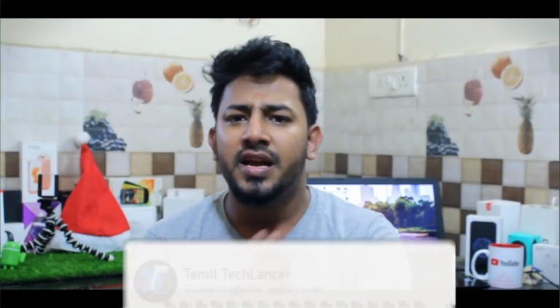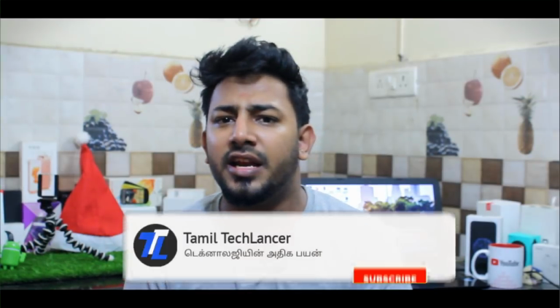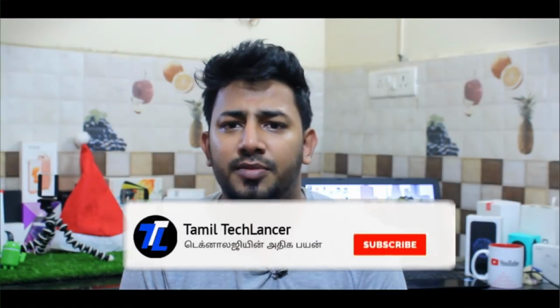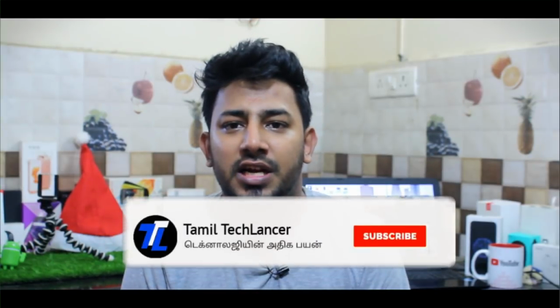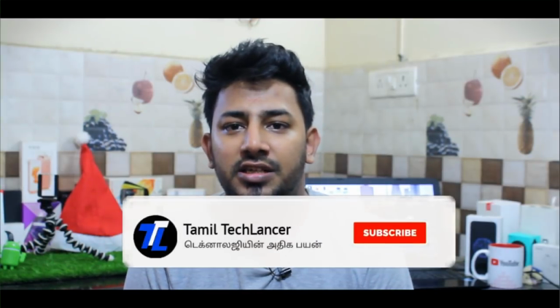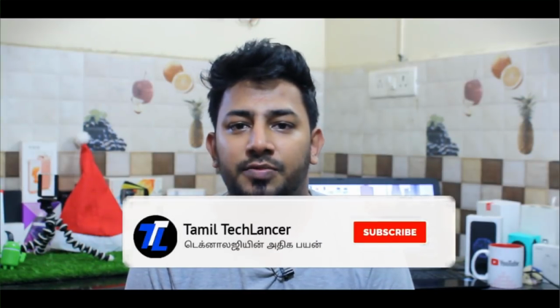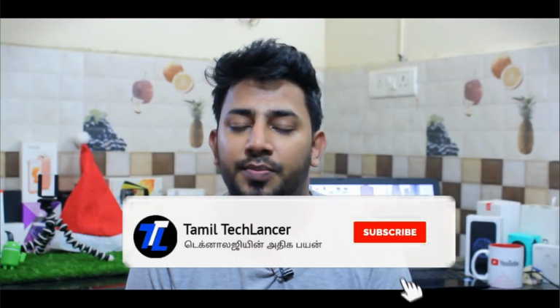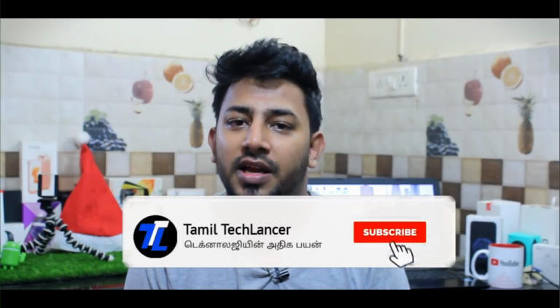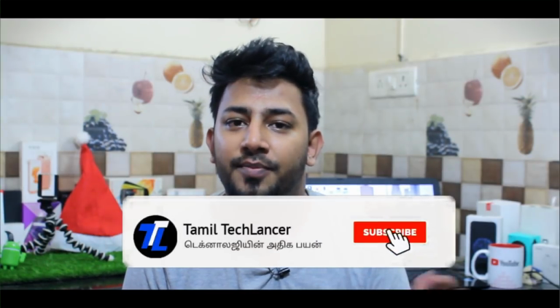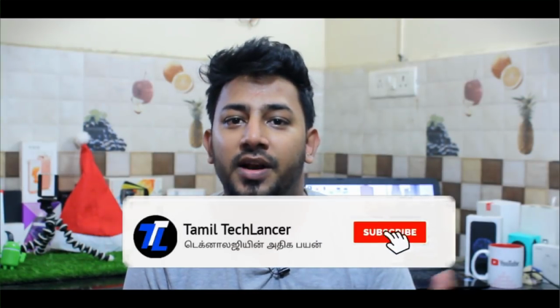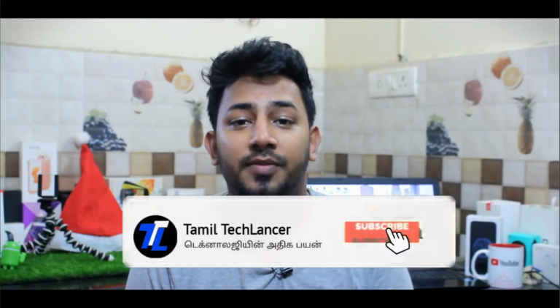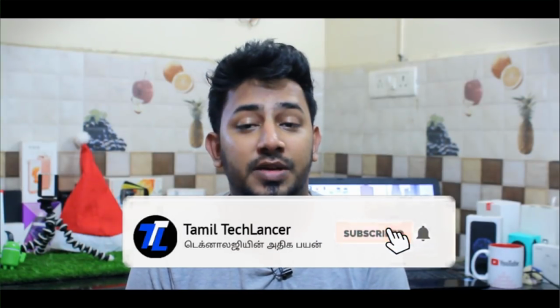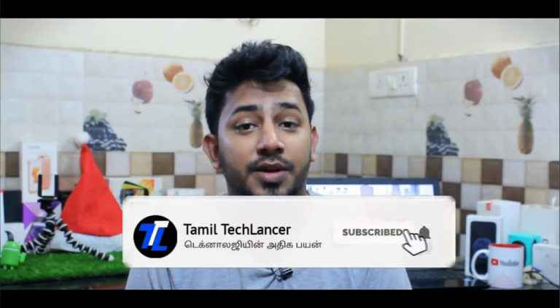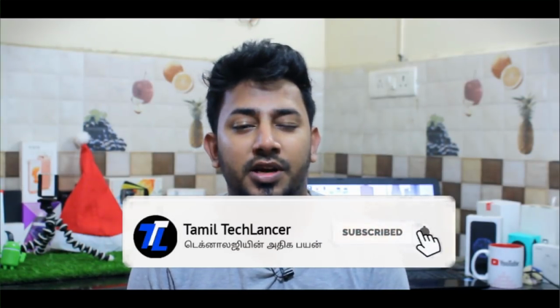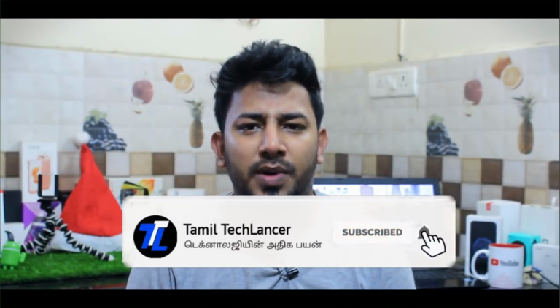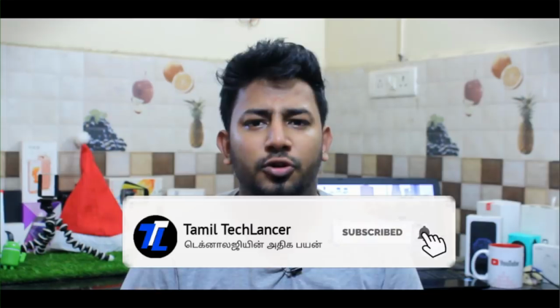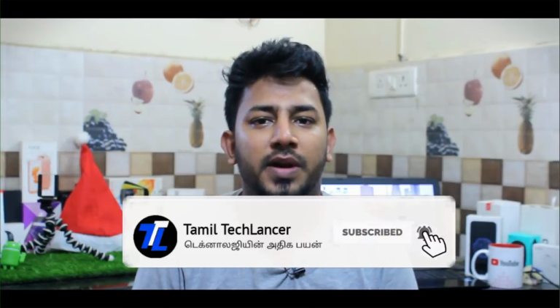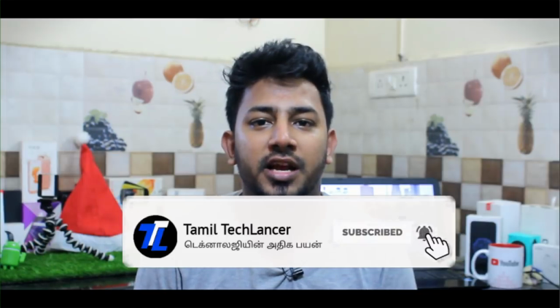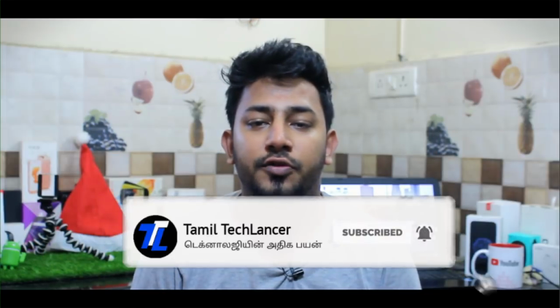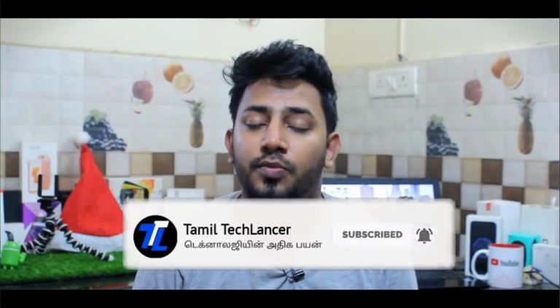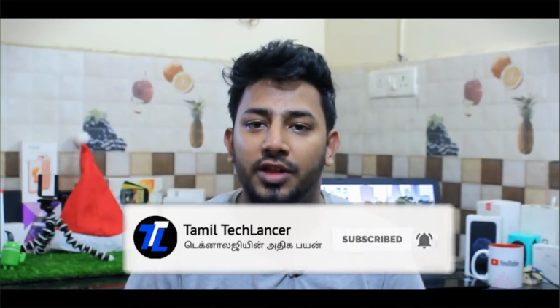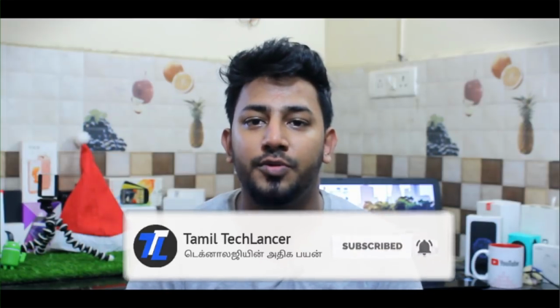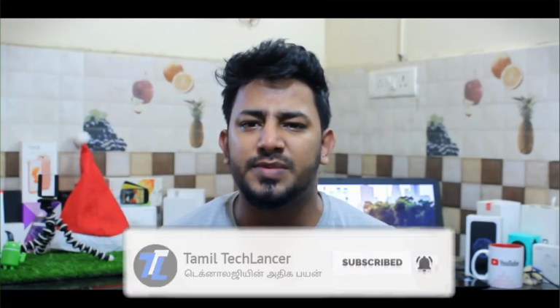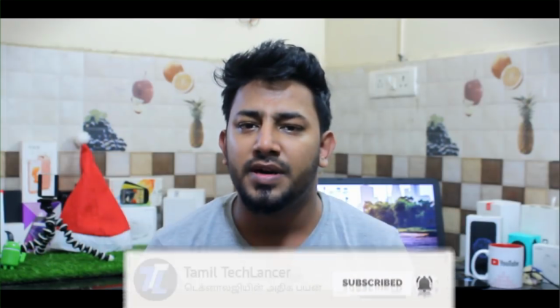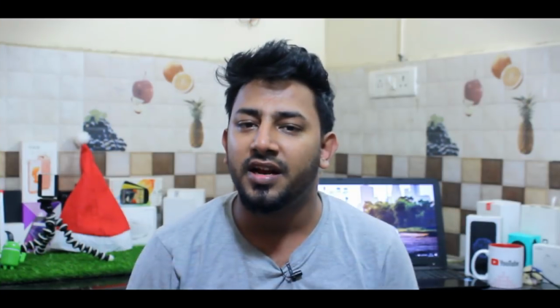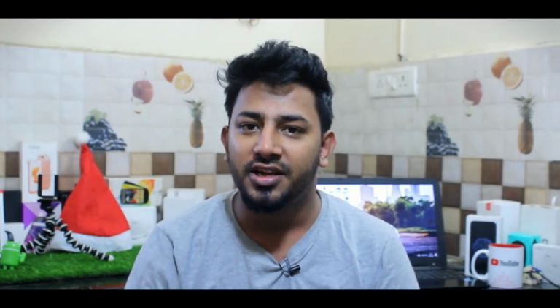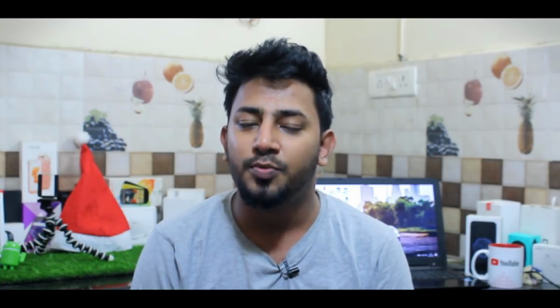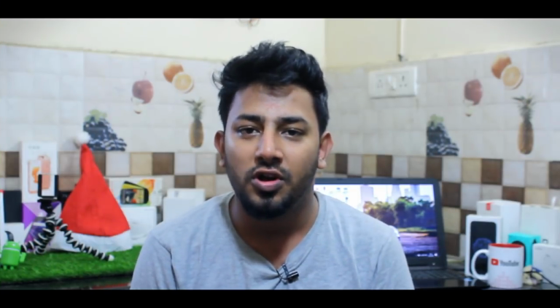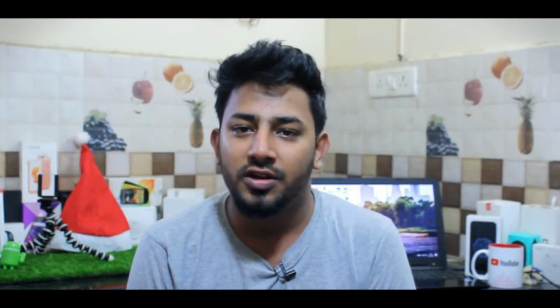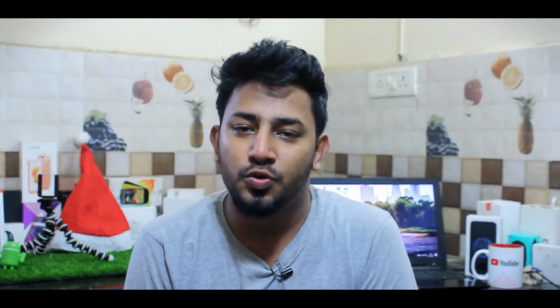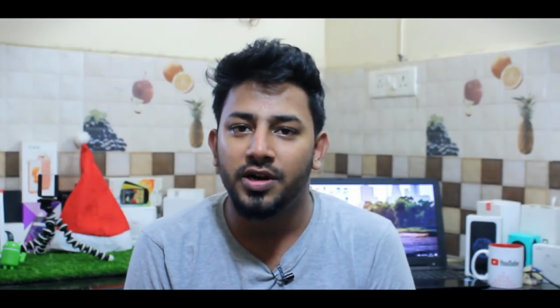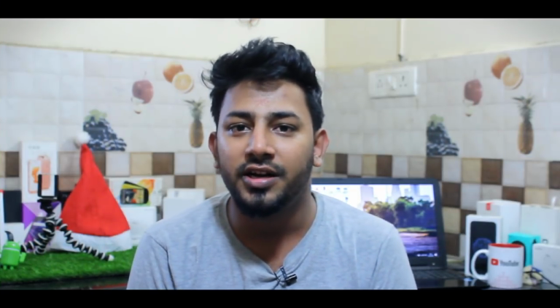If you like our channel, please subscribe and click on the bell icon so you won't miss any great content.